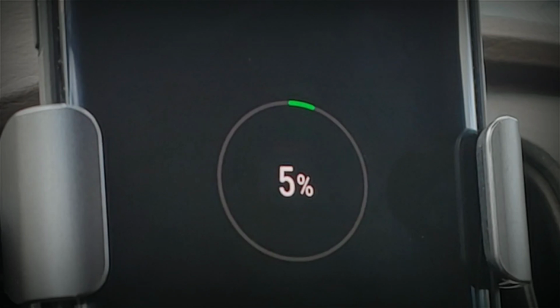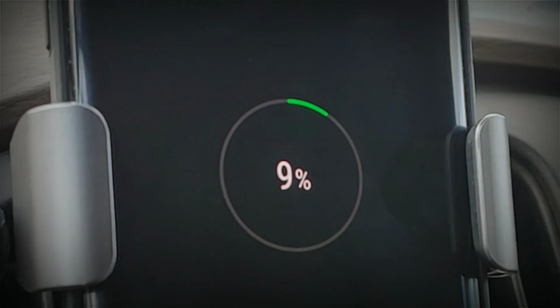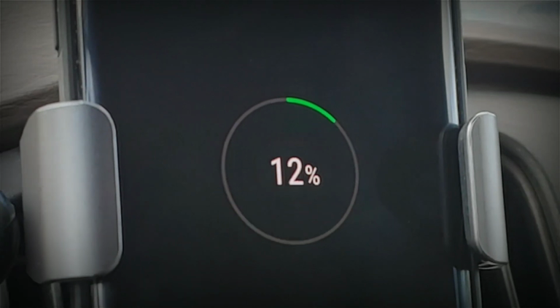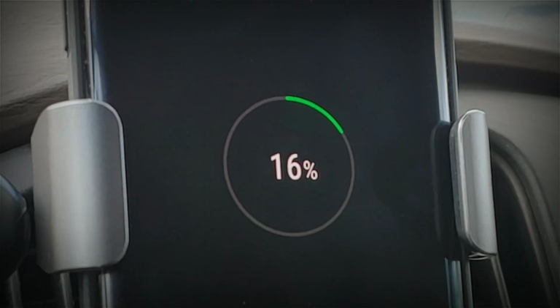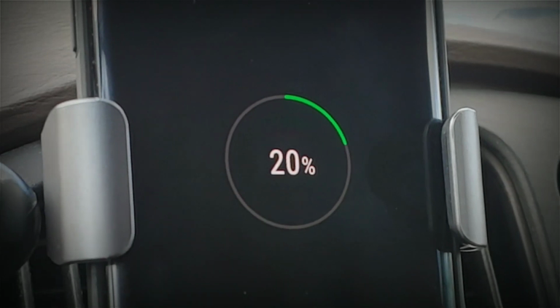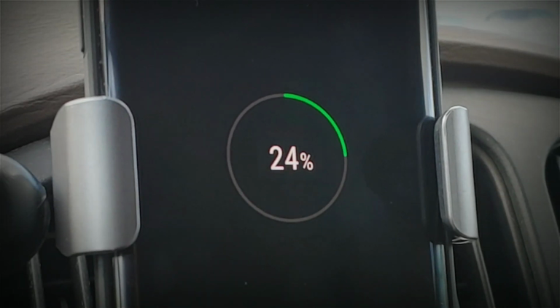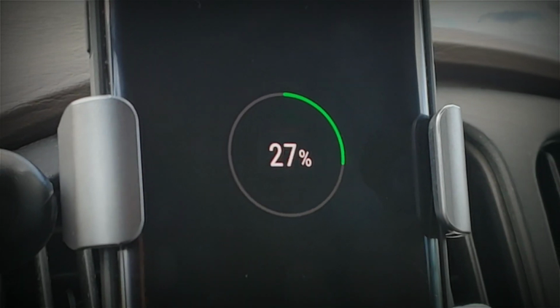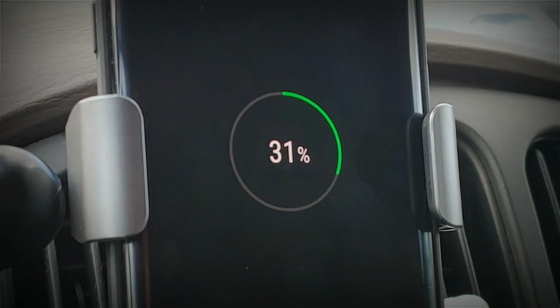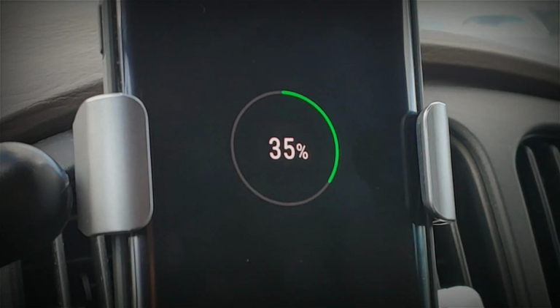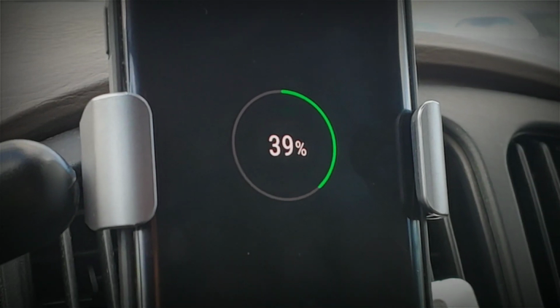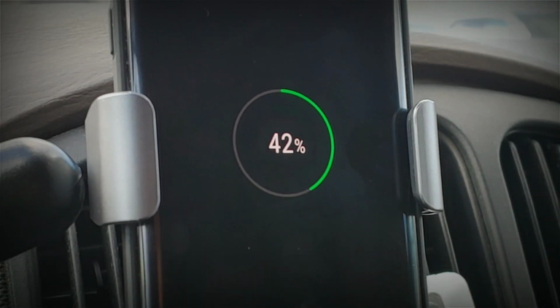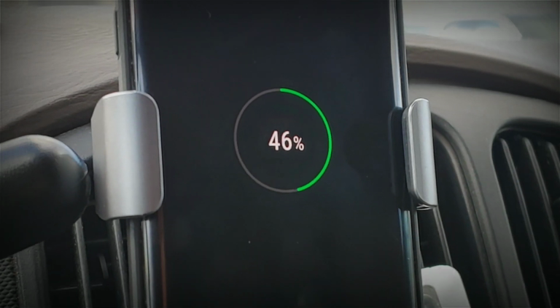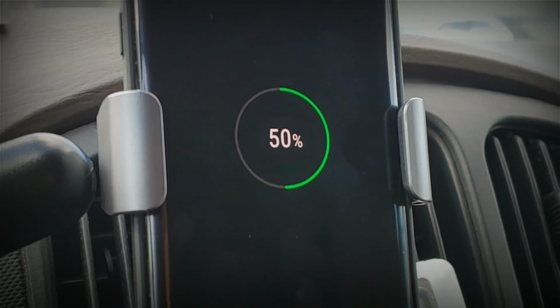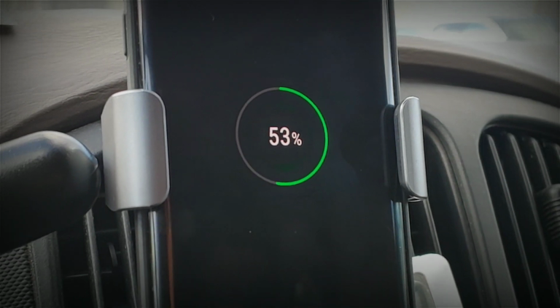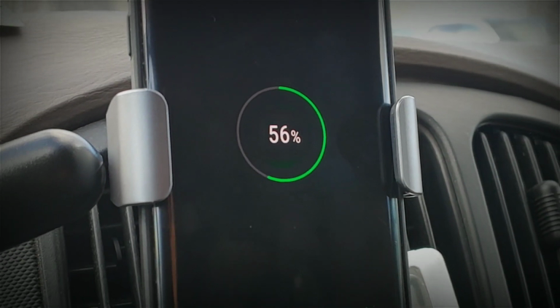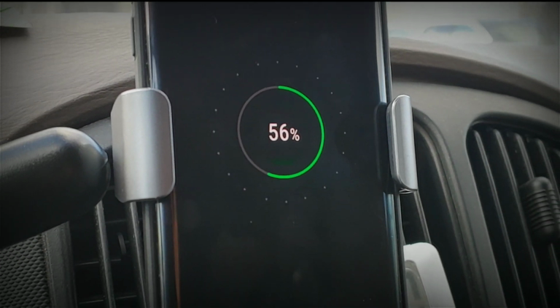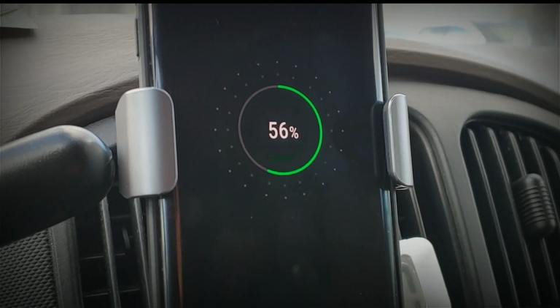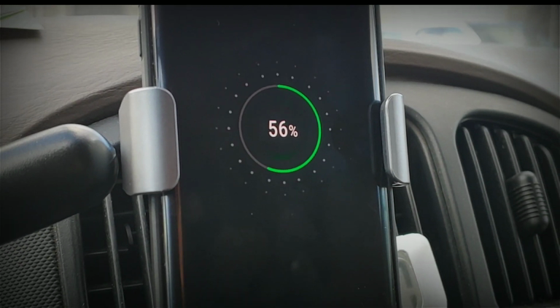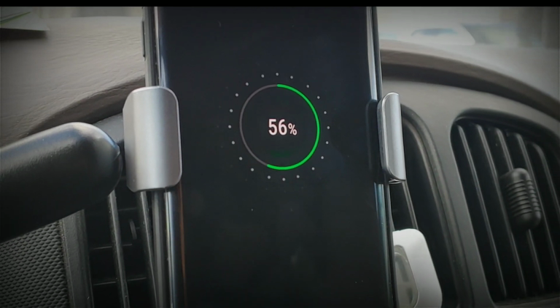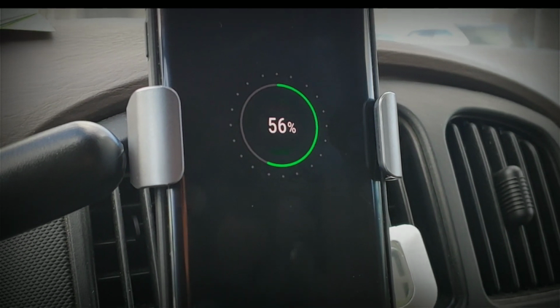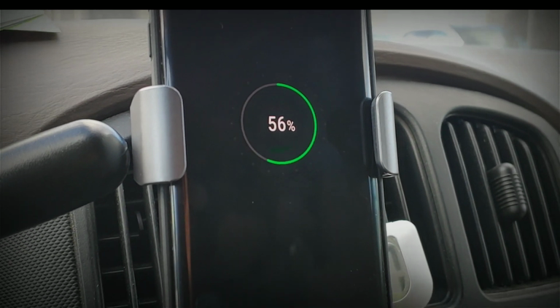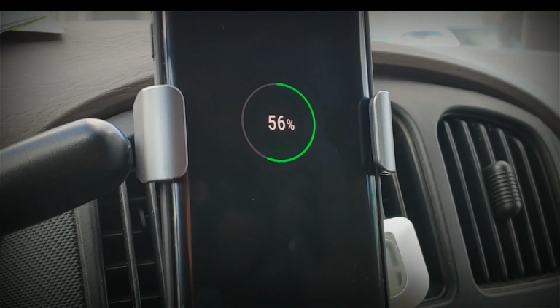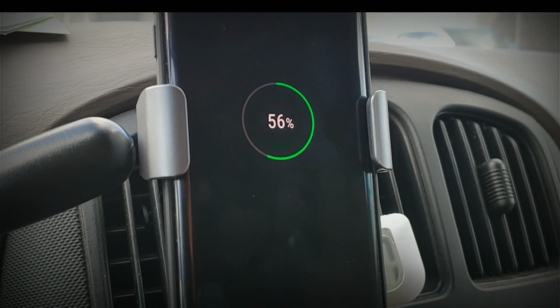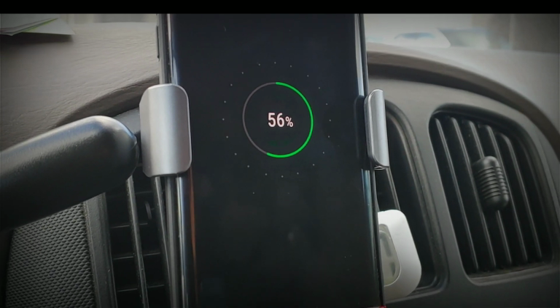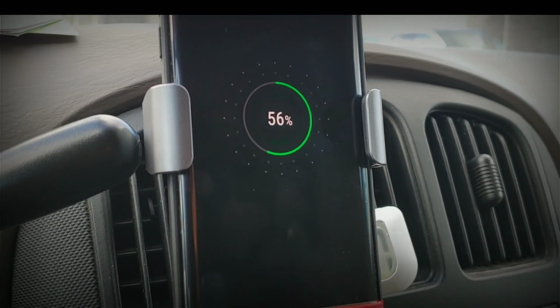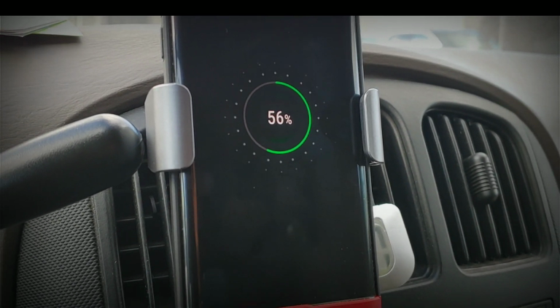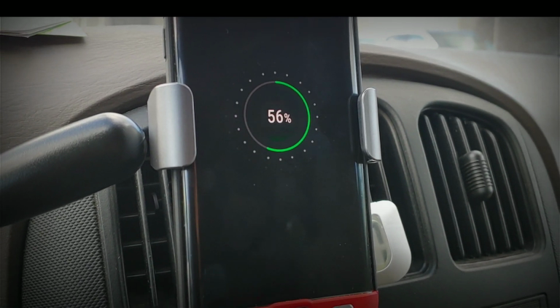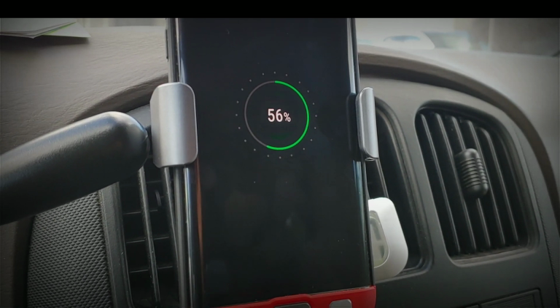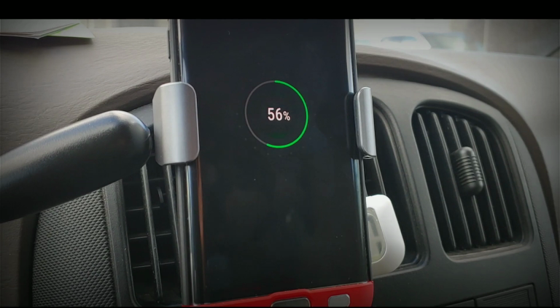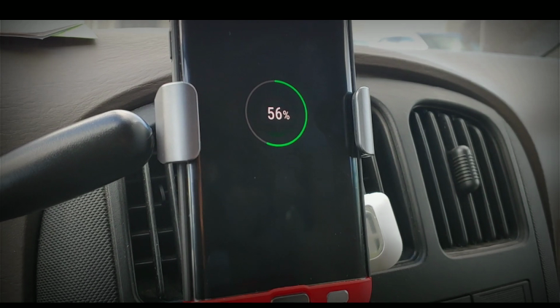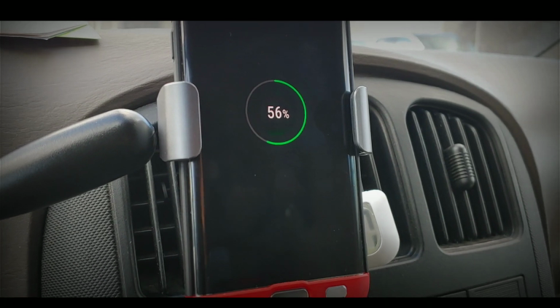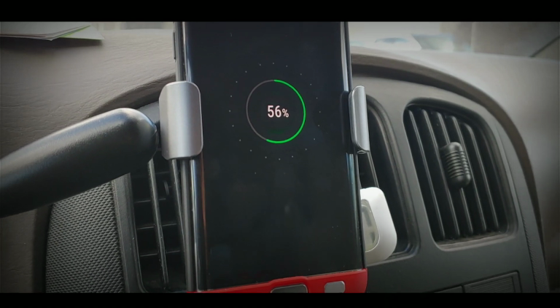Bang! There you go. Vixeed Wireless Car Charger Mount.